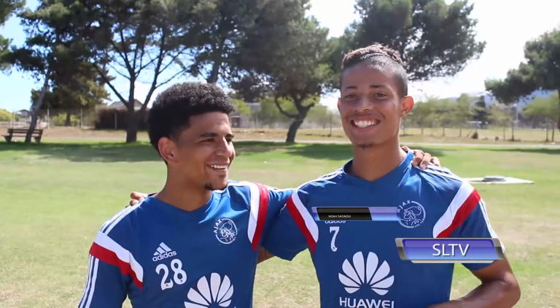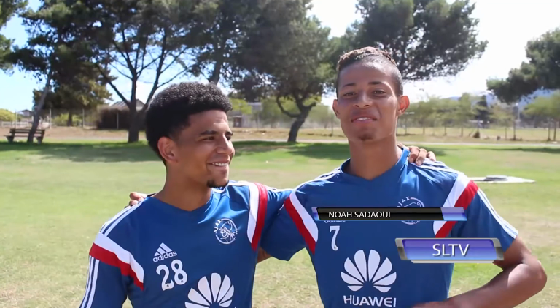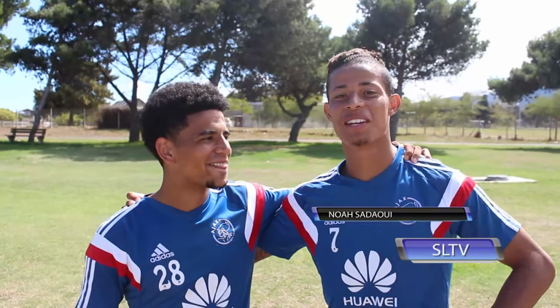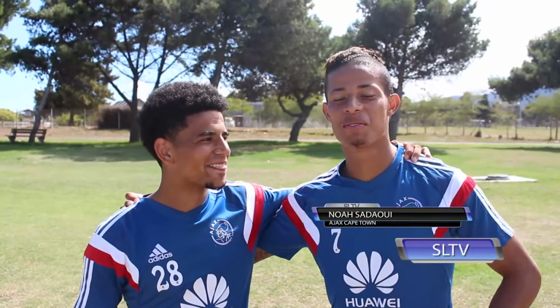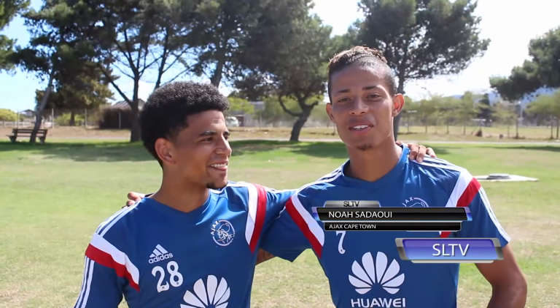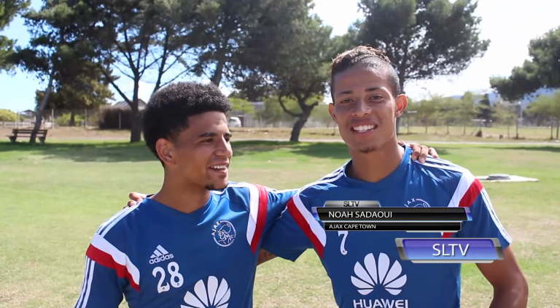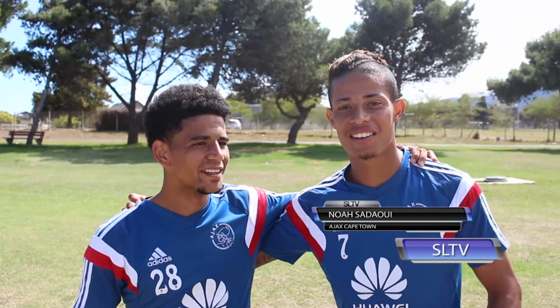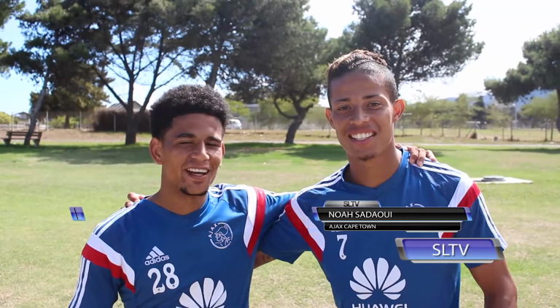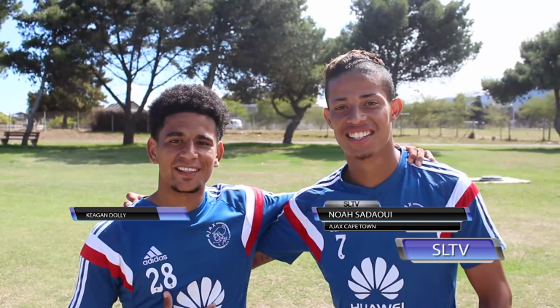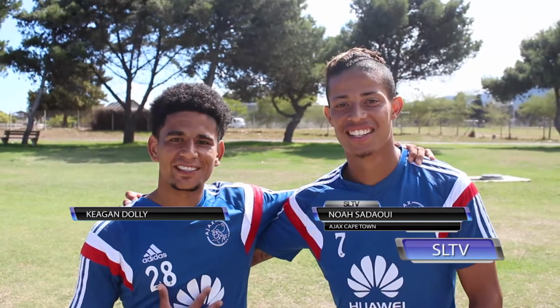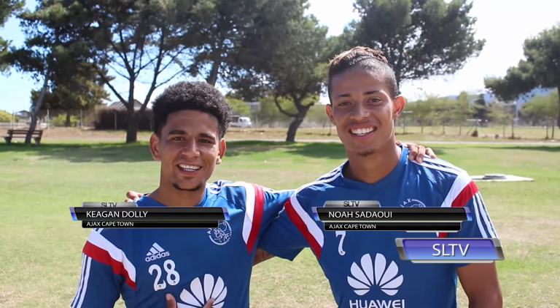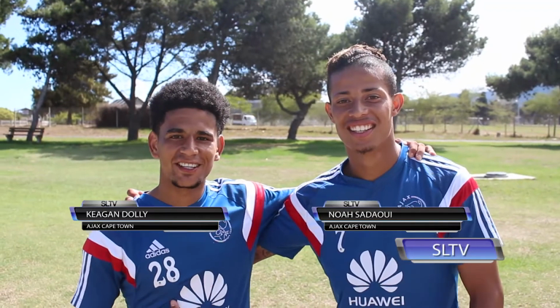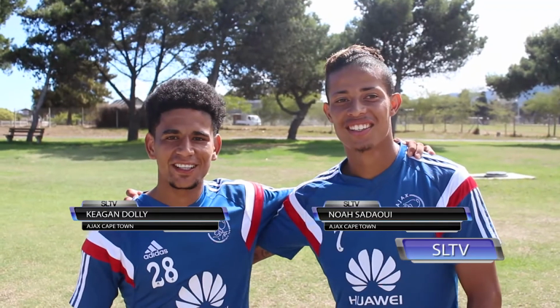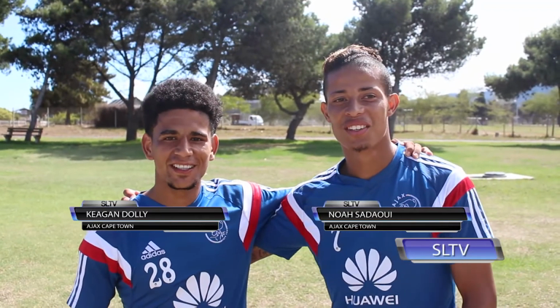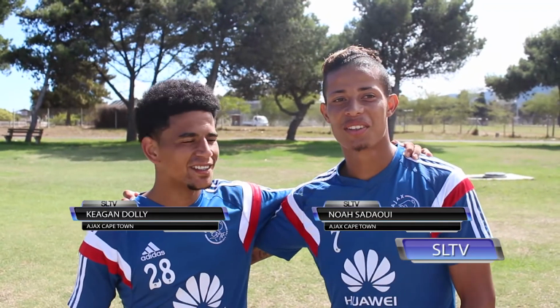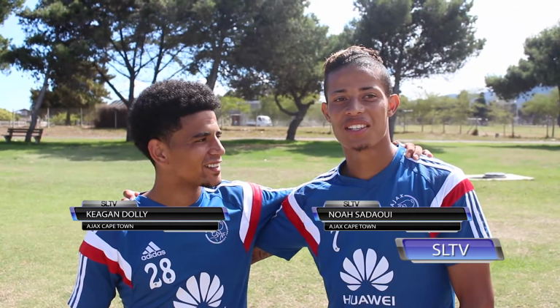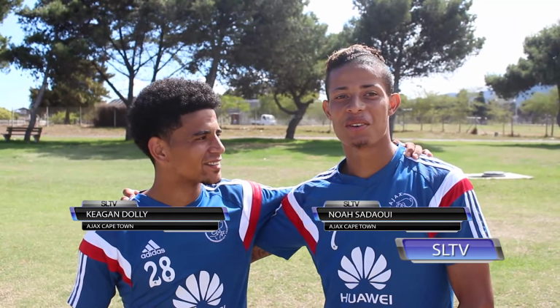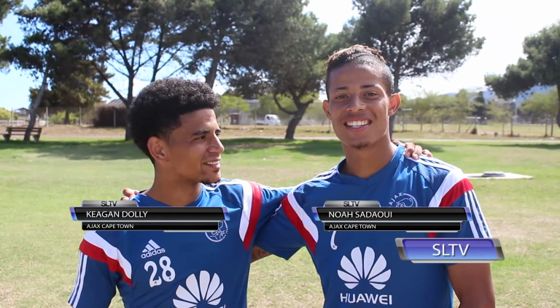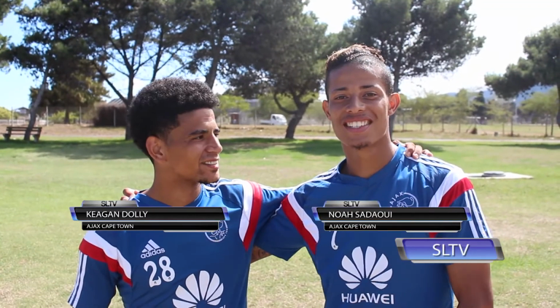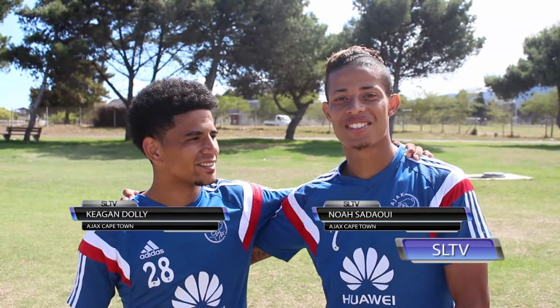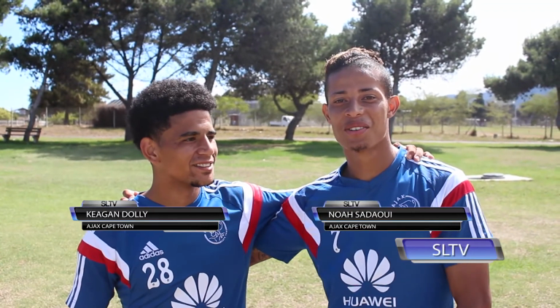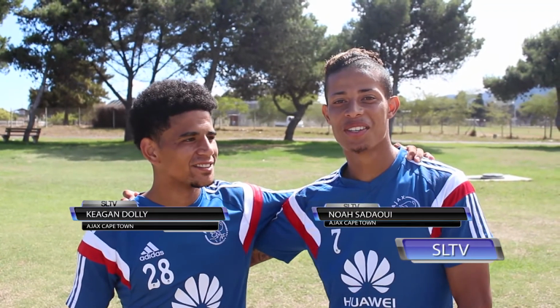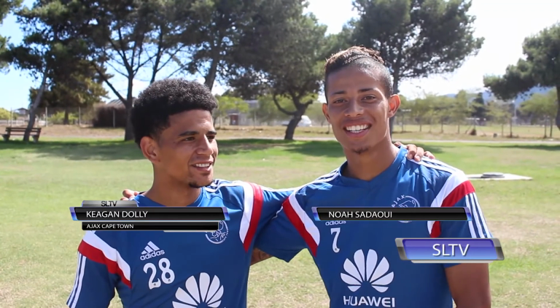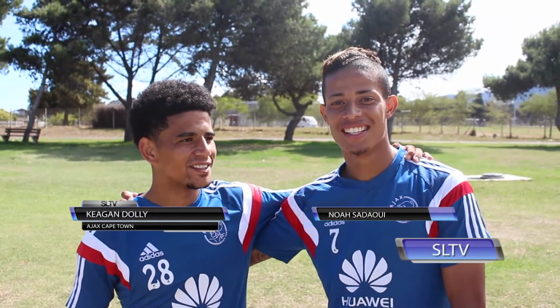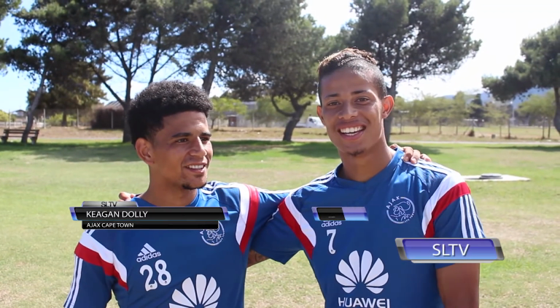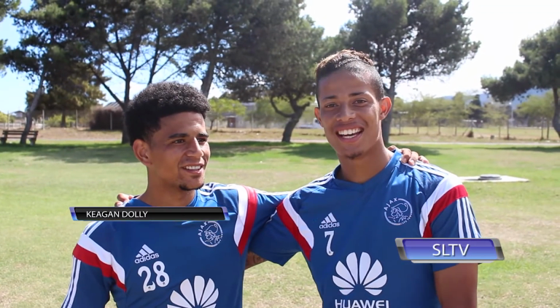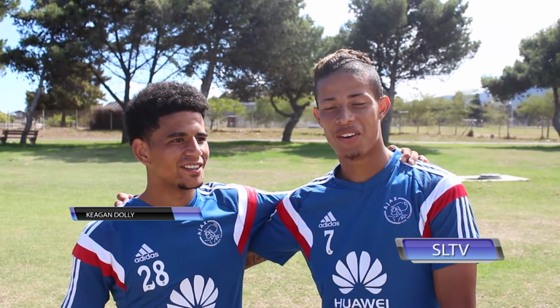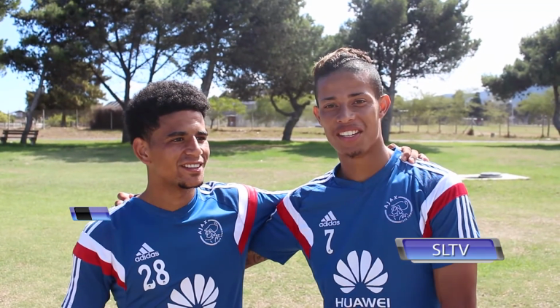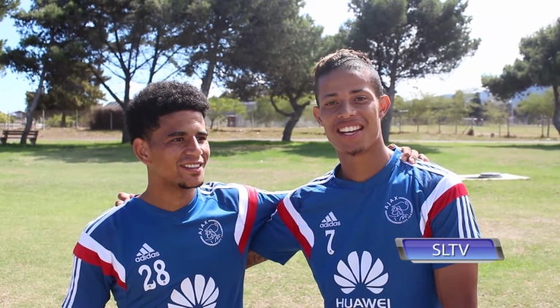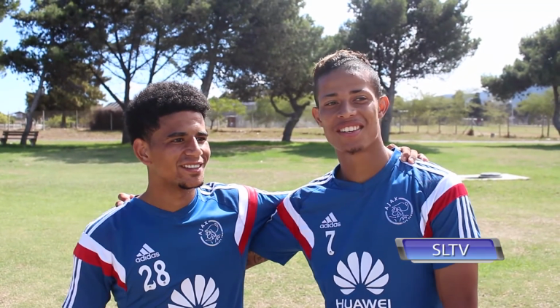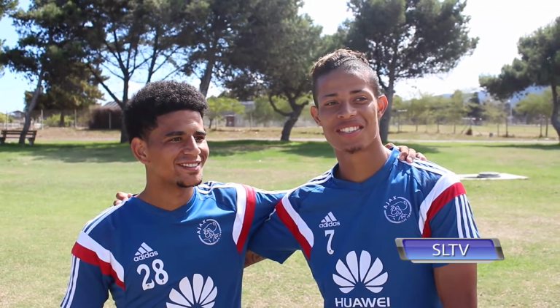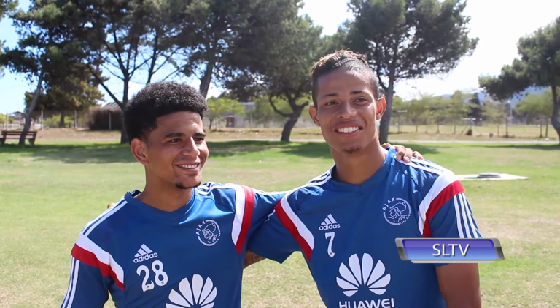My name is Noah Sadawi and this is Keegan Dolly. Don't forget to tune in to Skill School on SLTV.